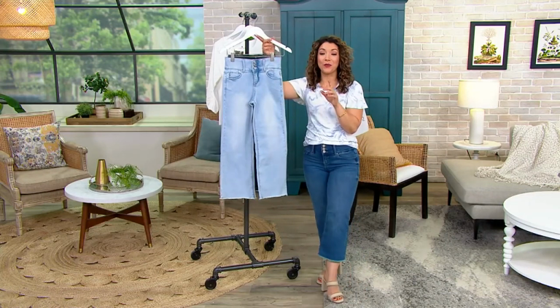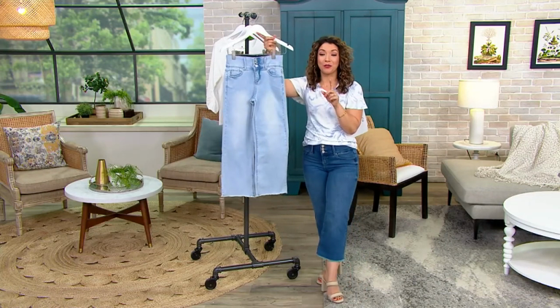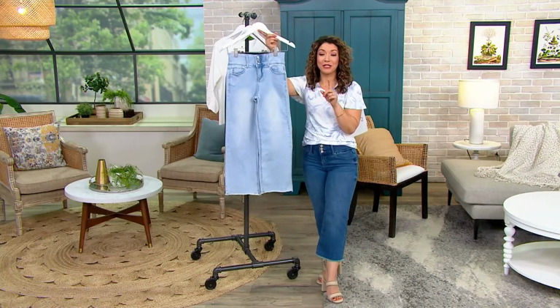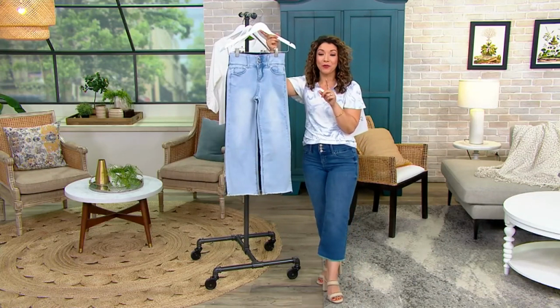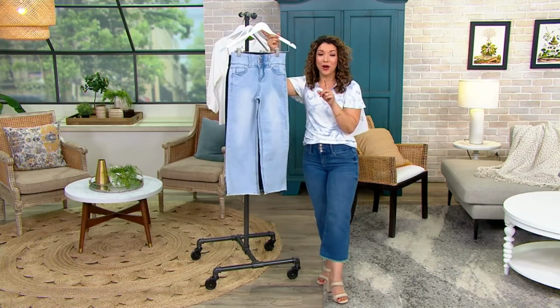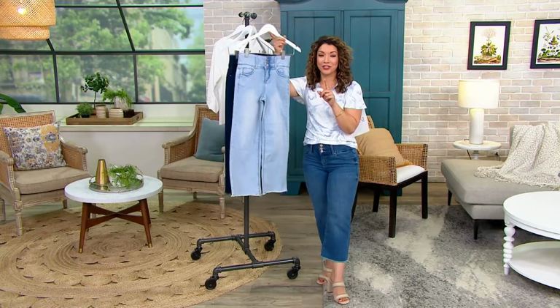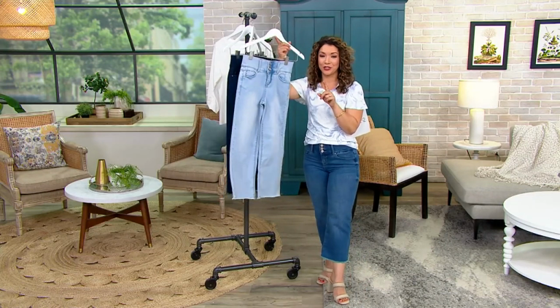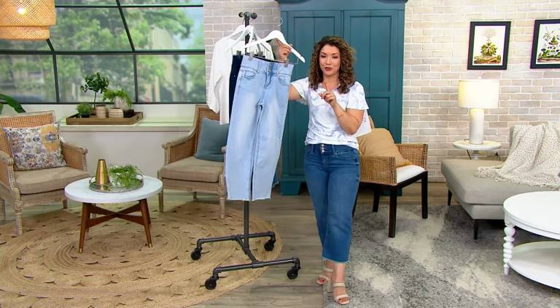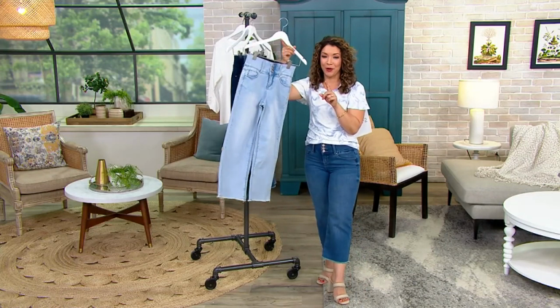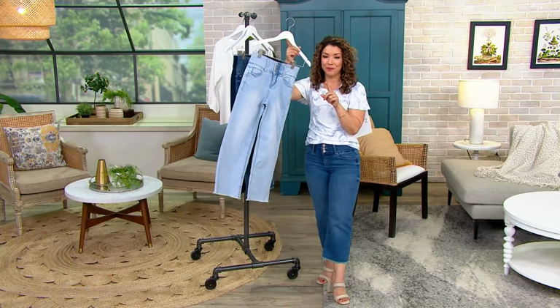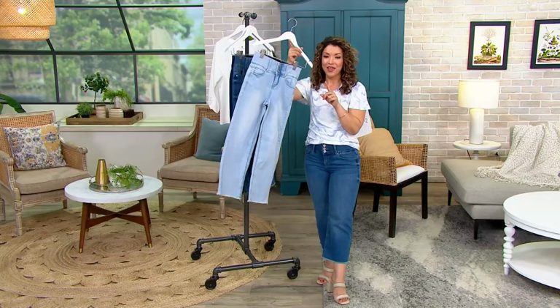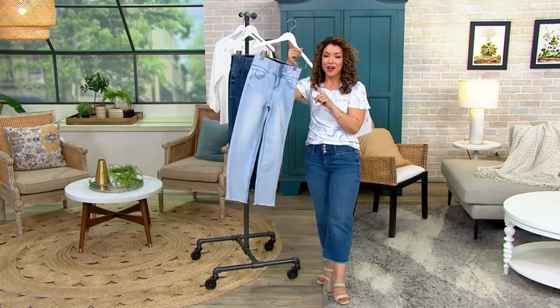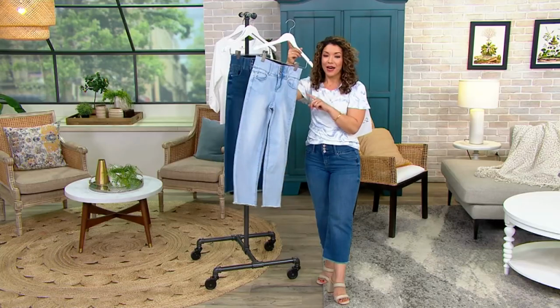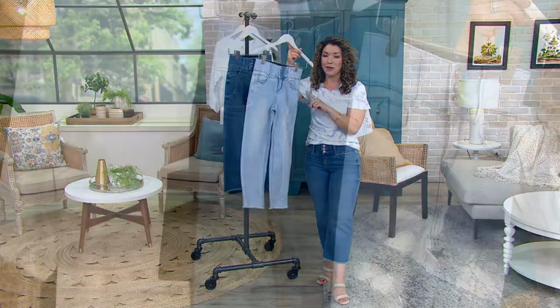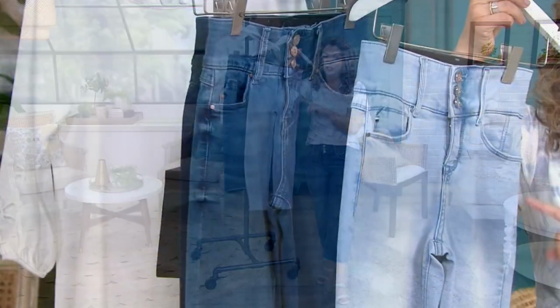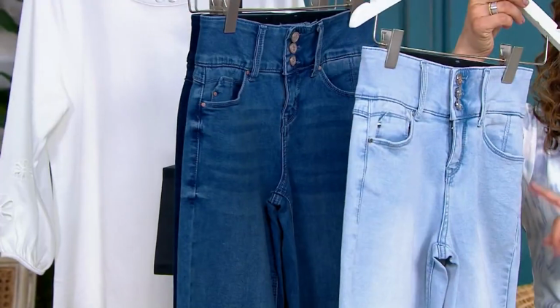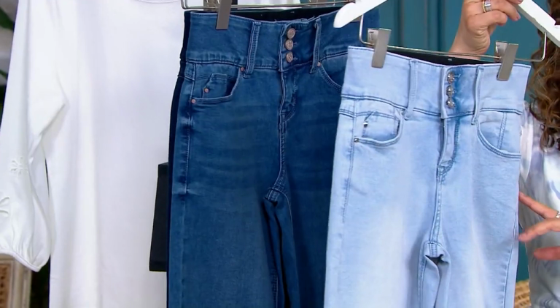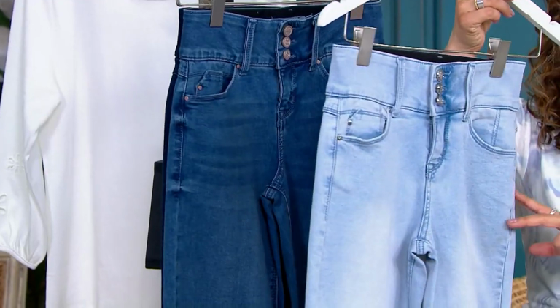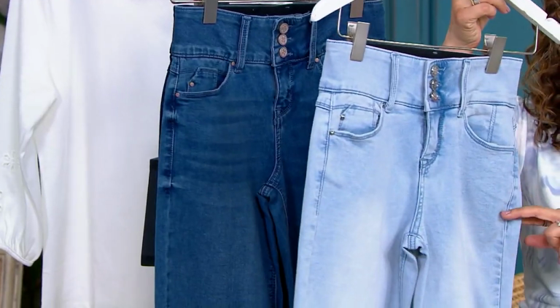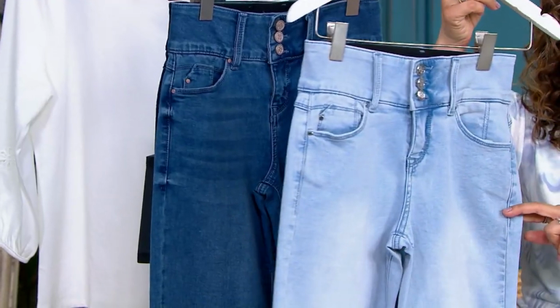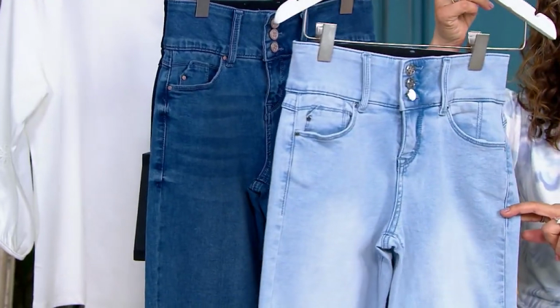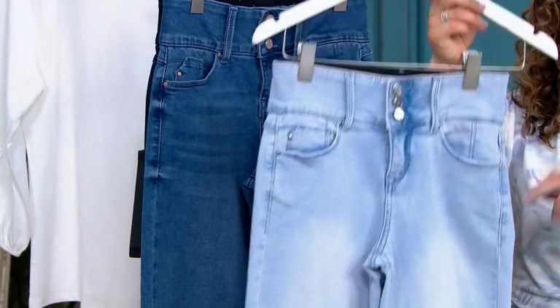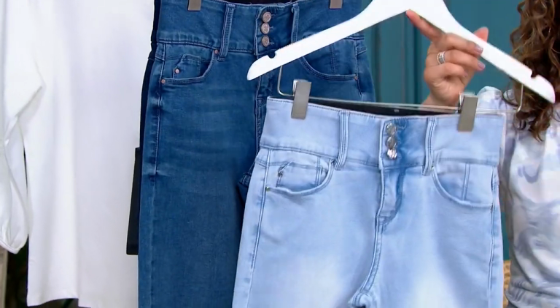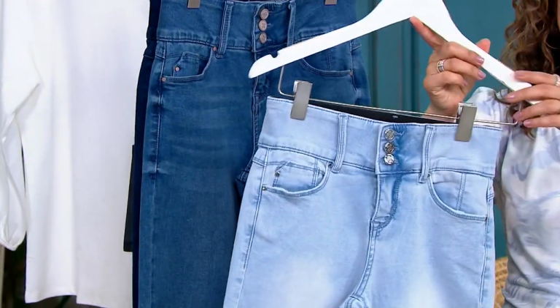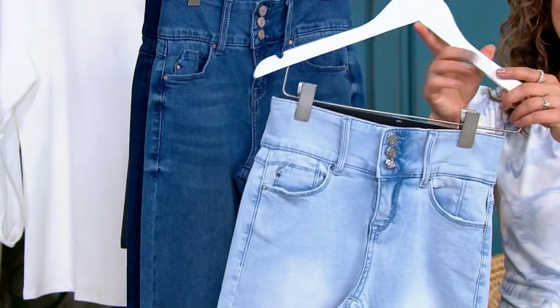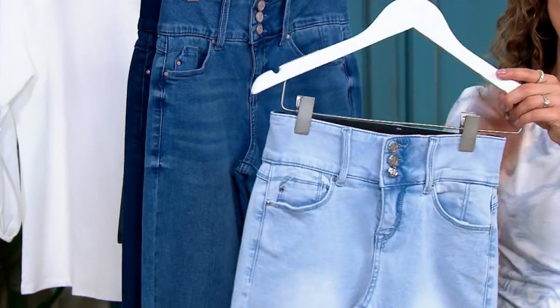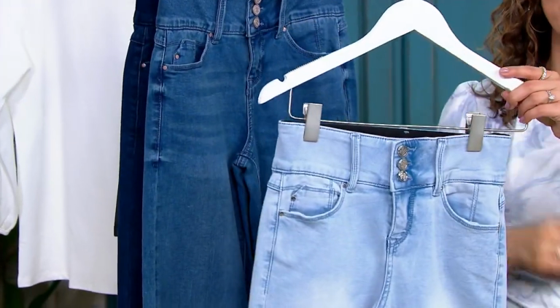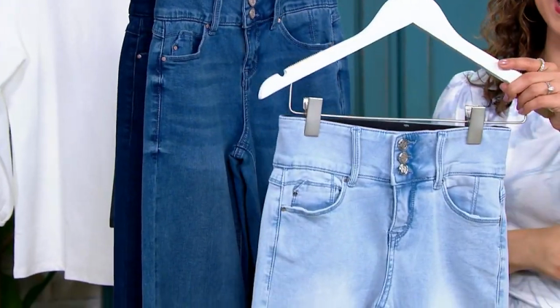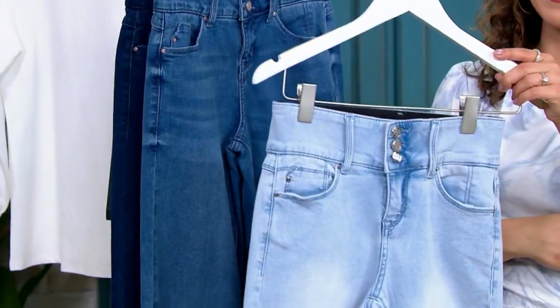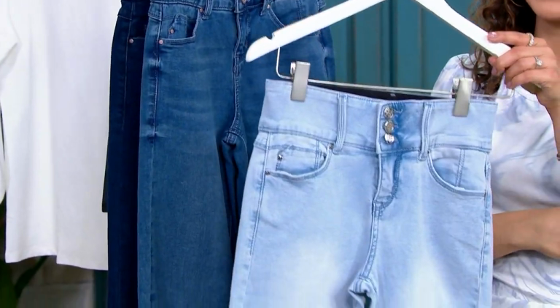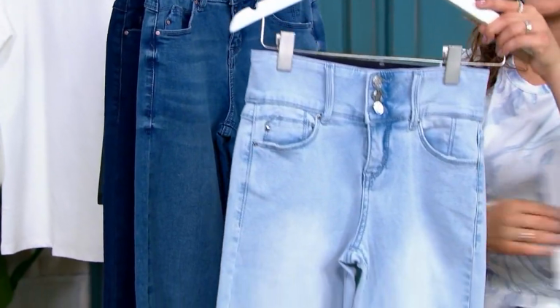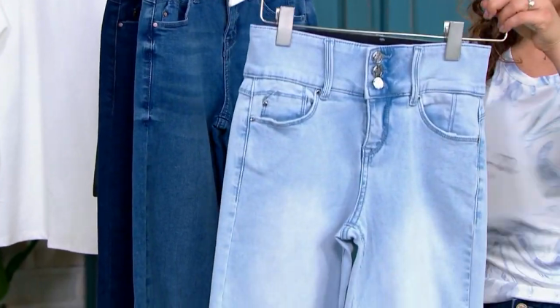We have three different washes to choose from, starting at five easy payments. You get them home for $10.65.